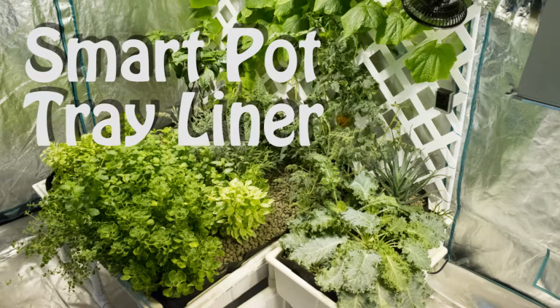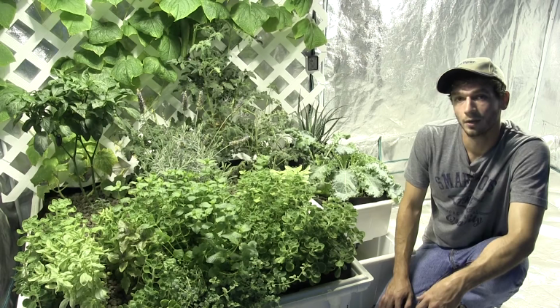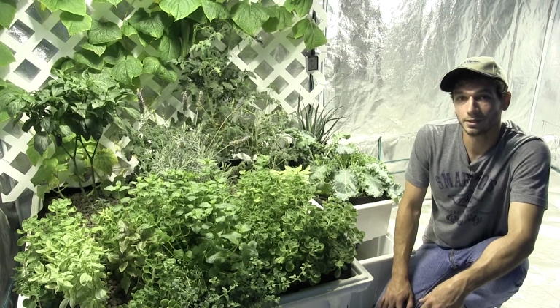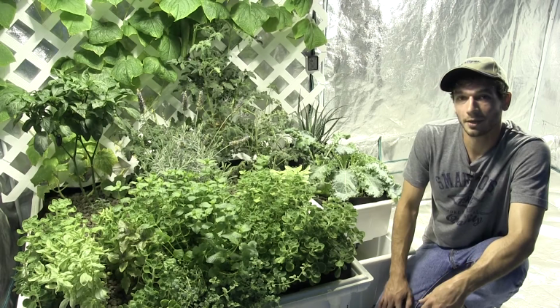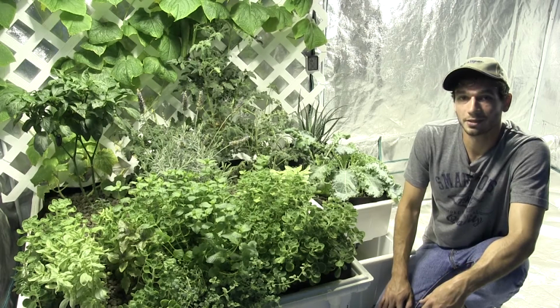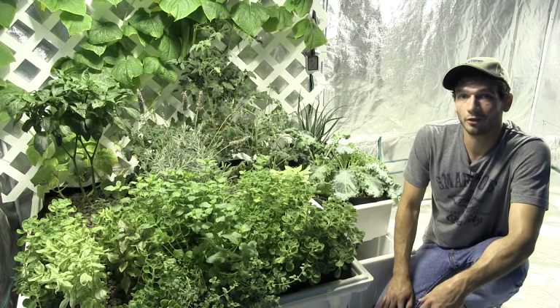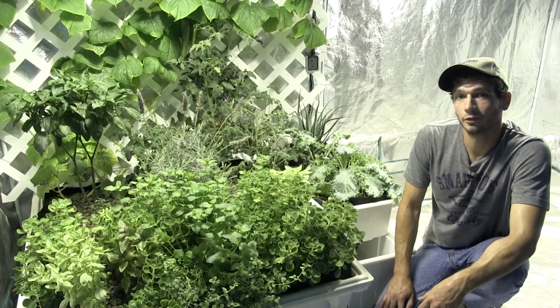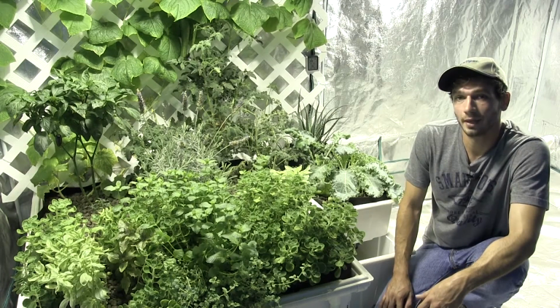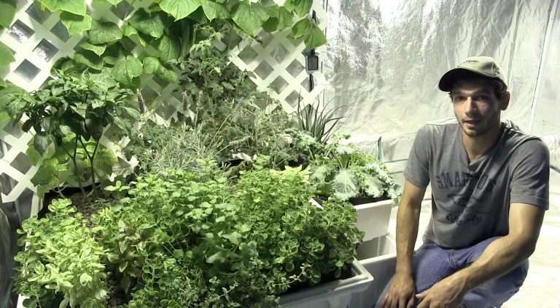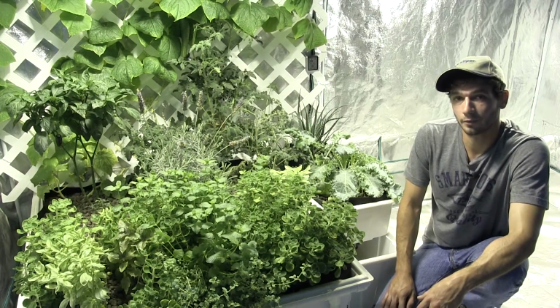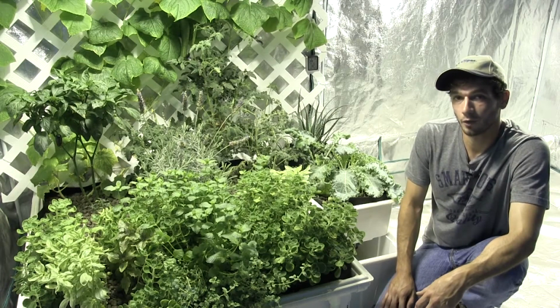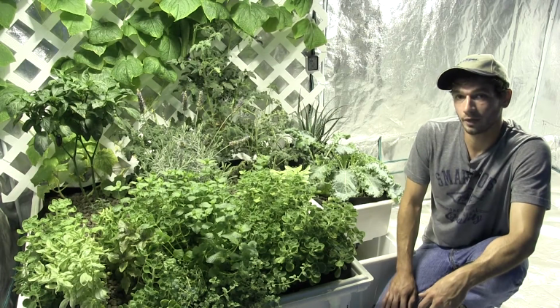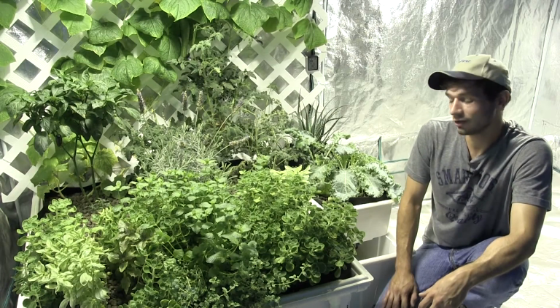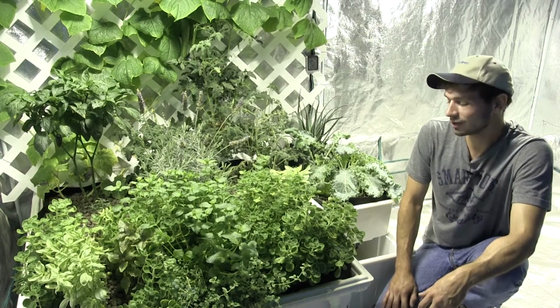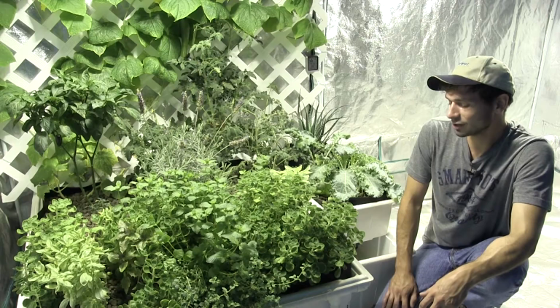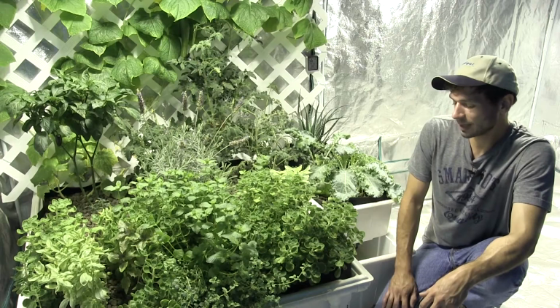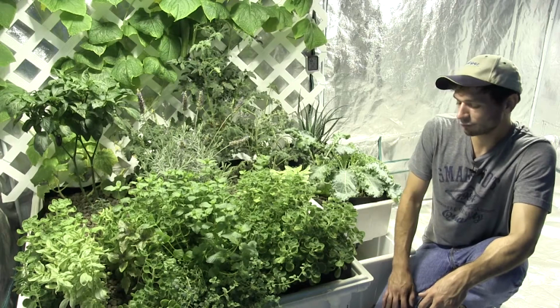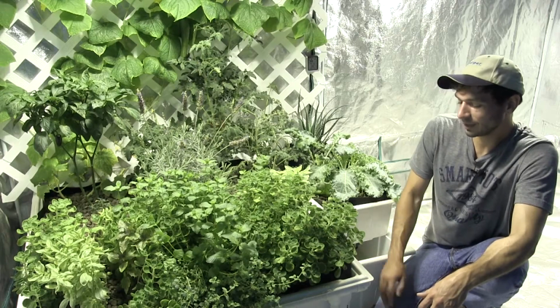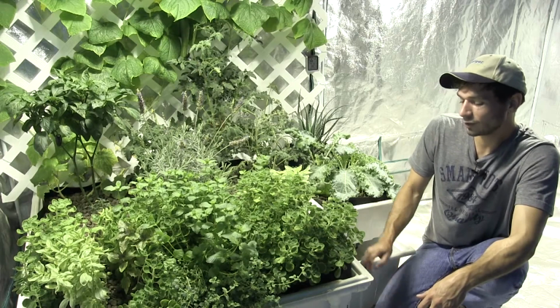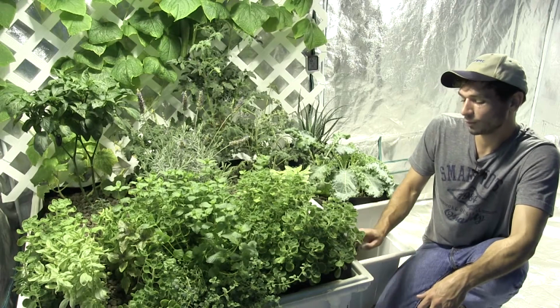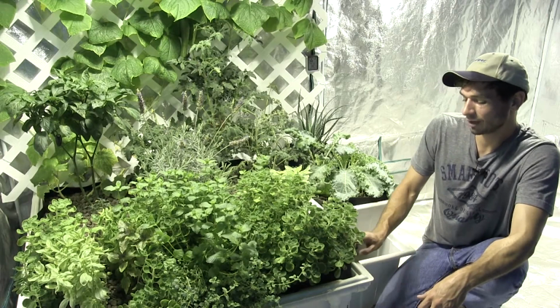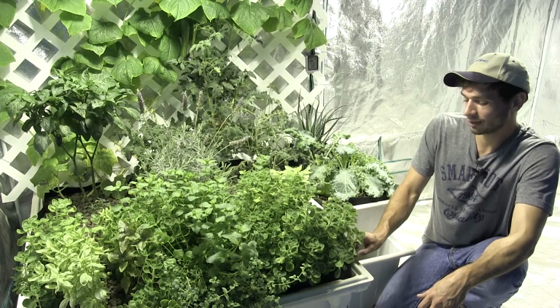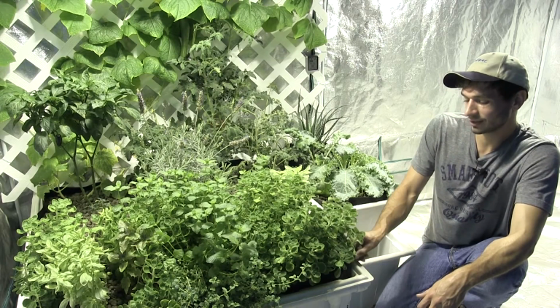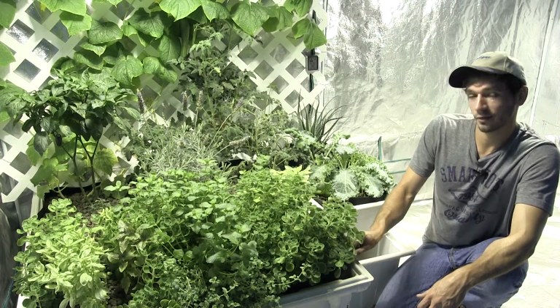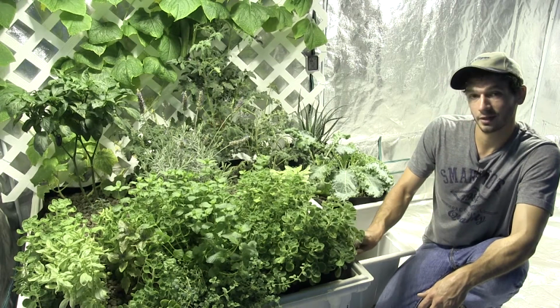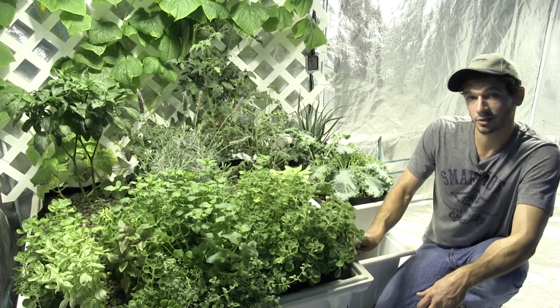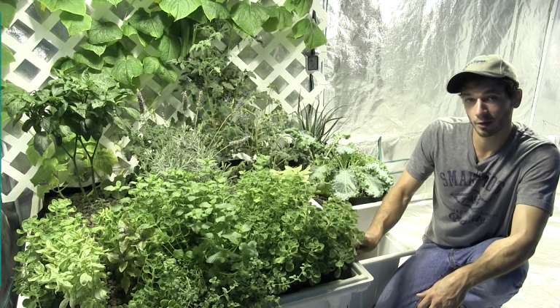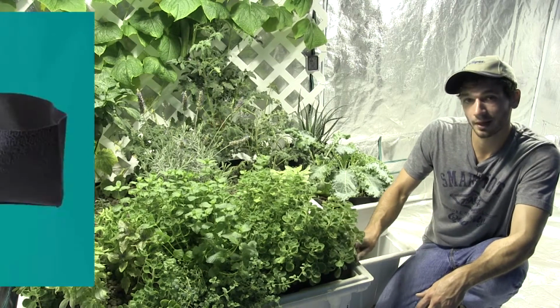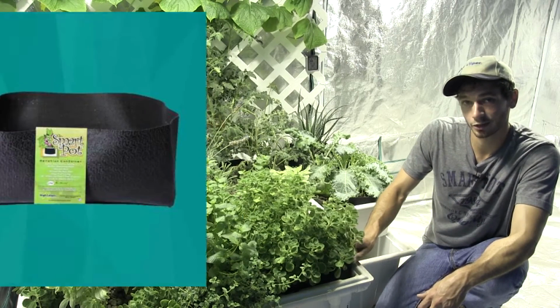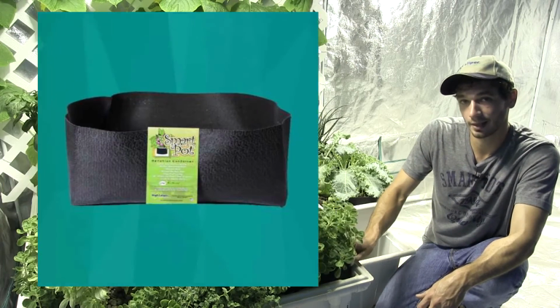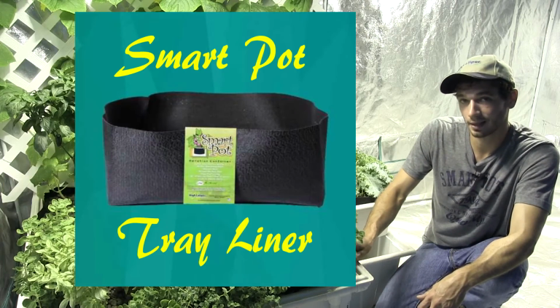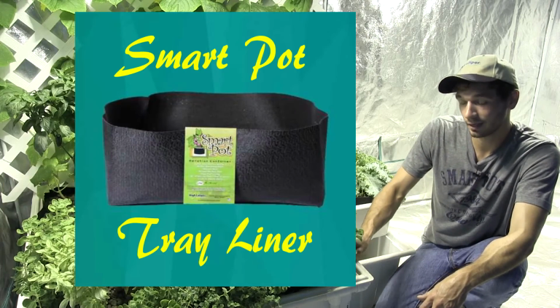What's up guys, Collin here from High Caliper Growing, here to talk to you about a really cool product: the SmartPot Tray Liner.